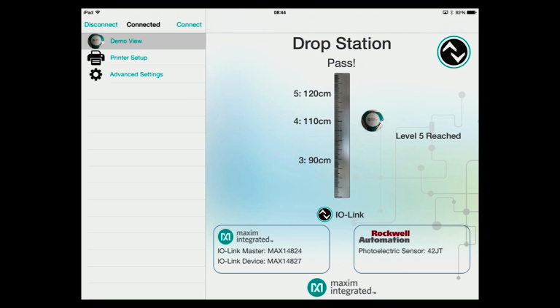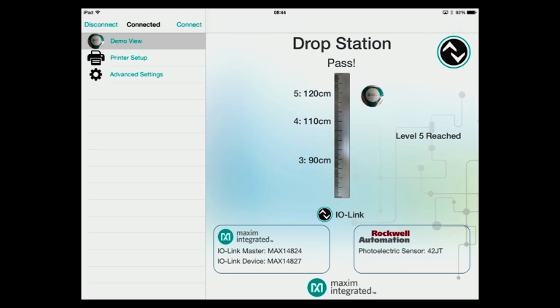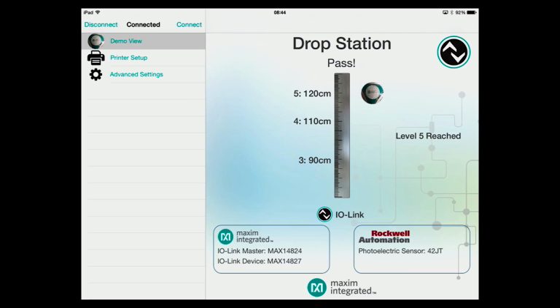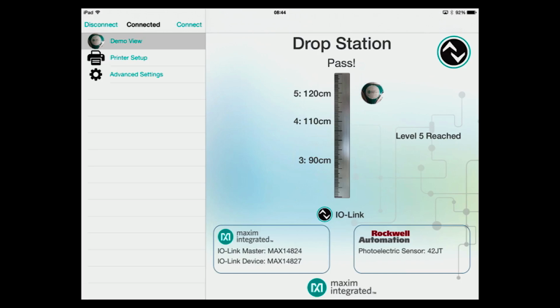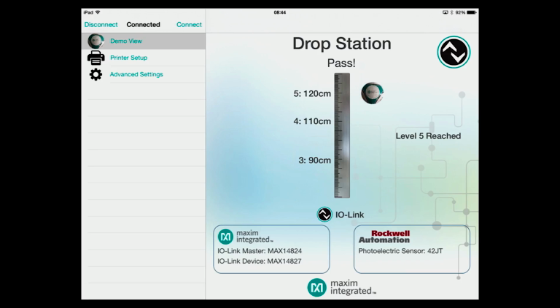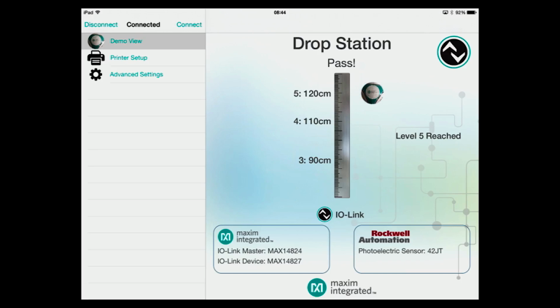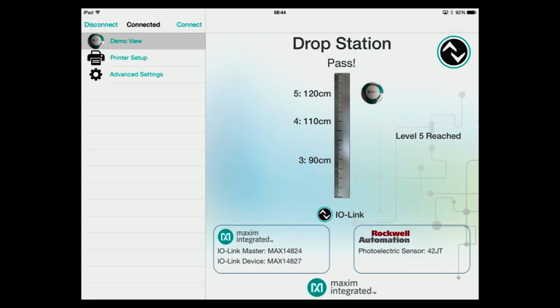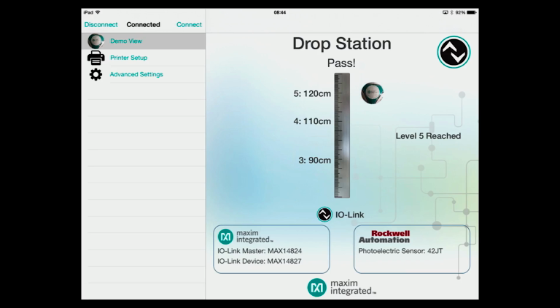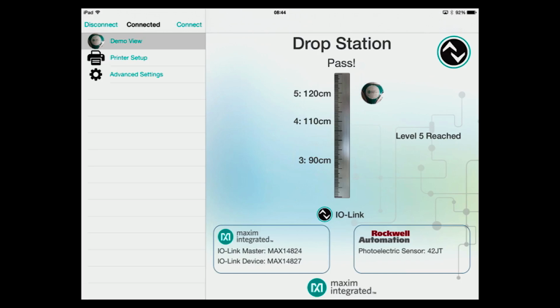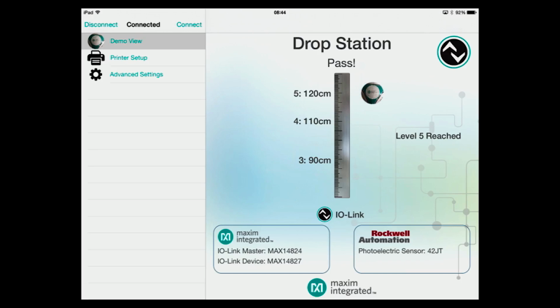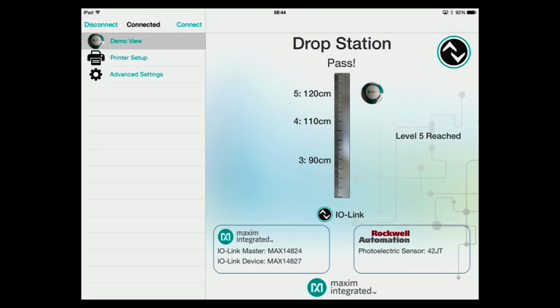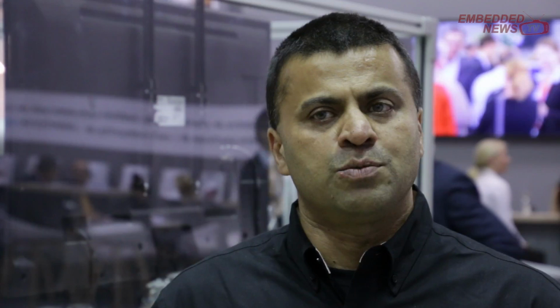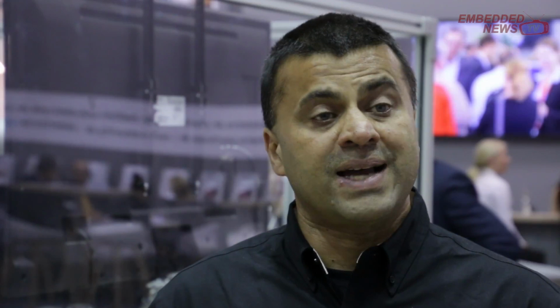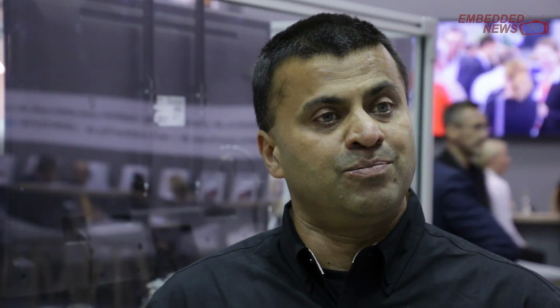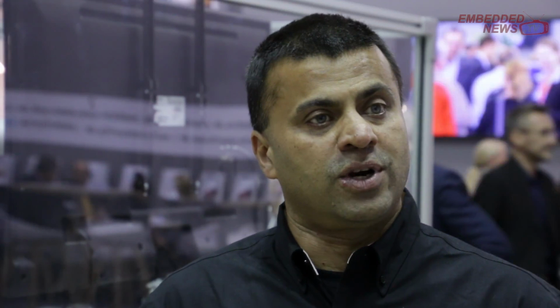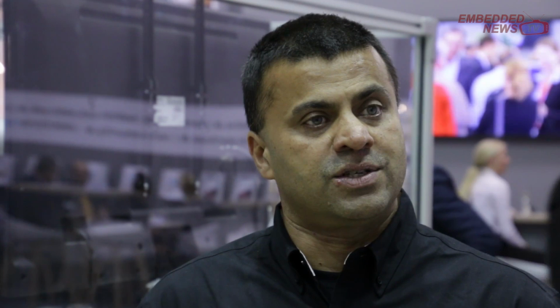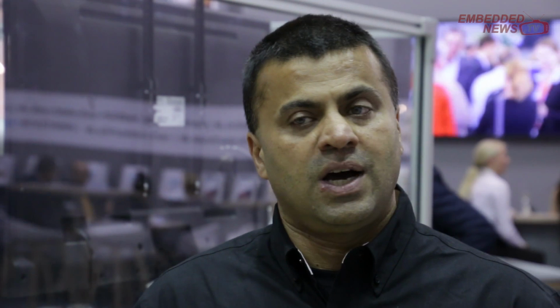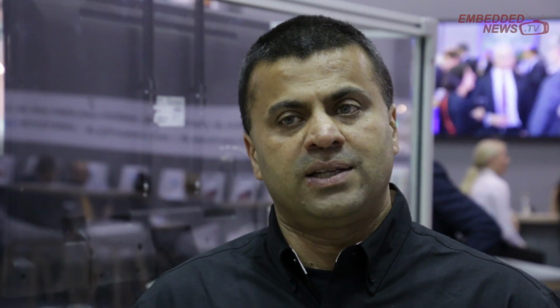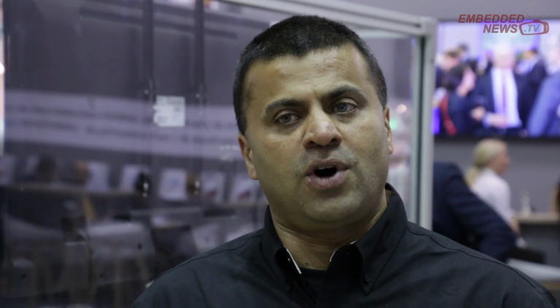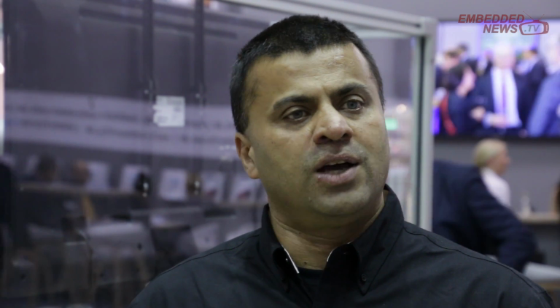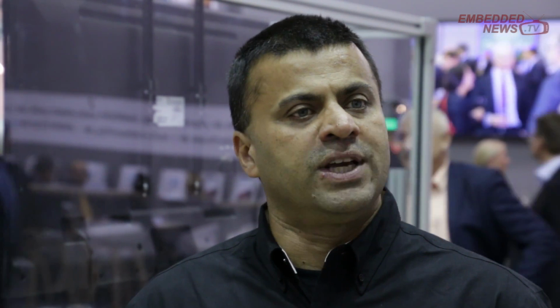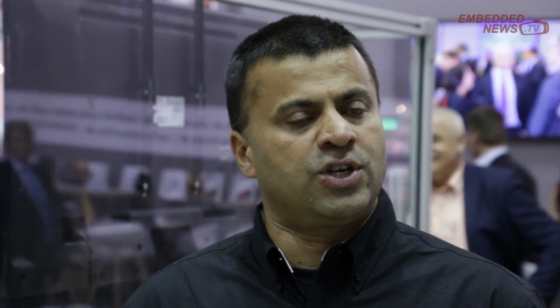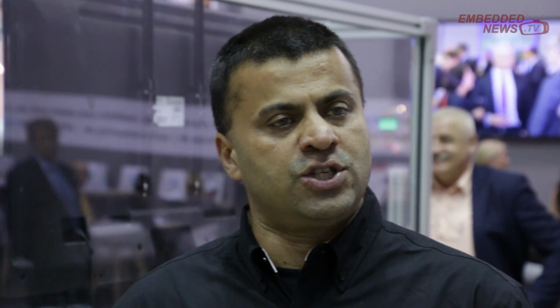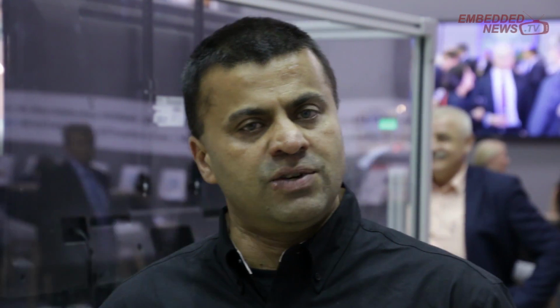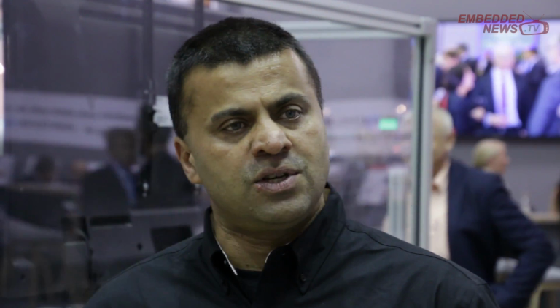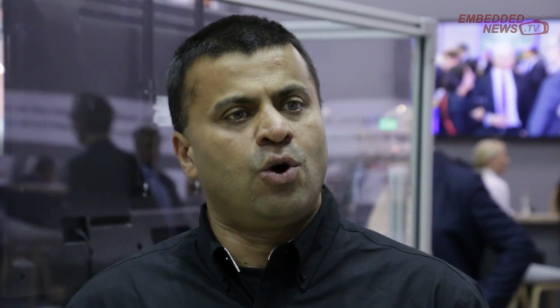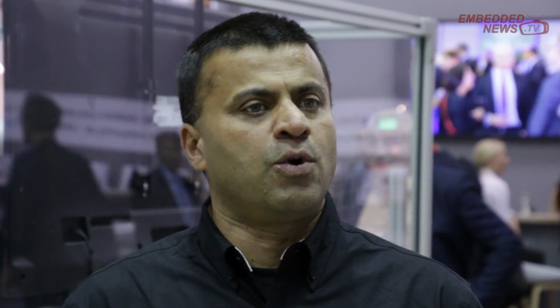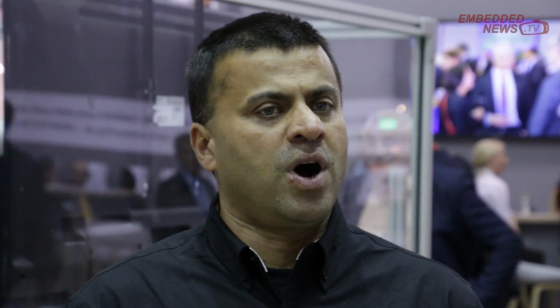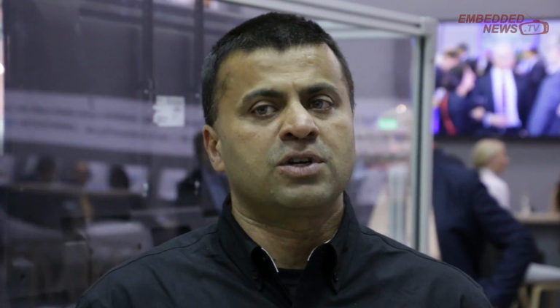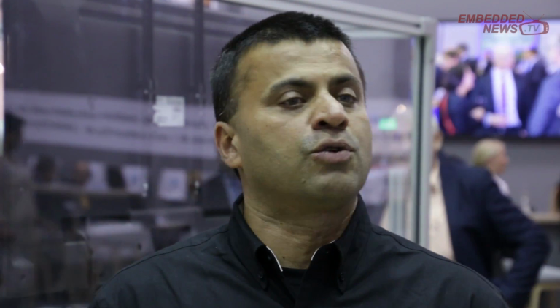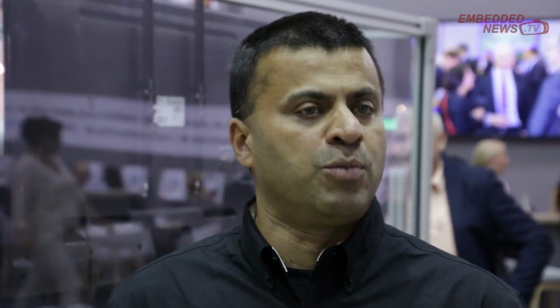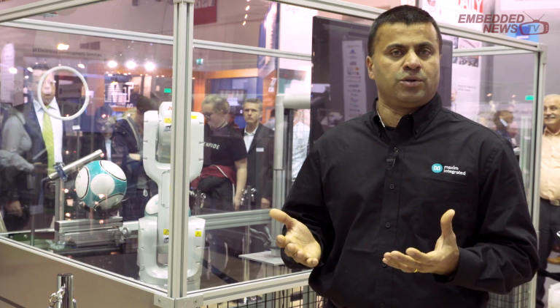All the sensors use Maxim products either for IO link transceivers or for power, or for both.